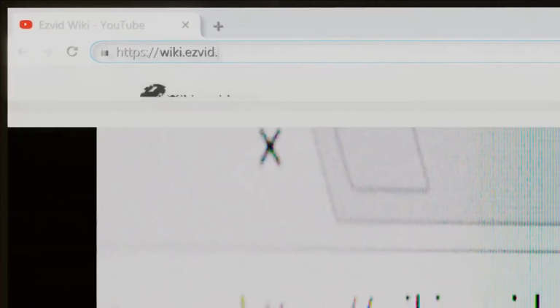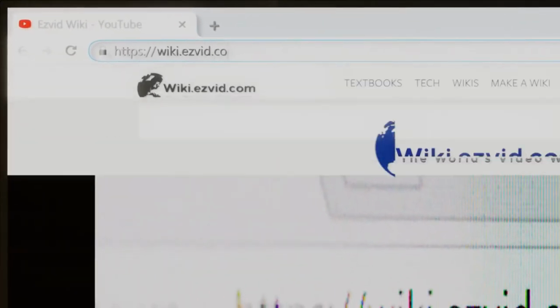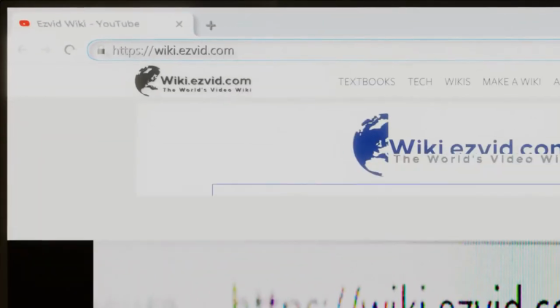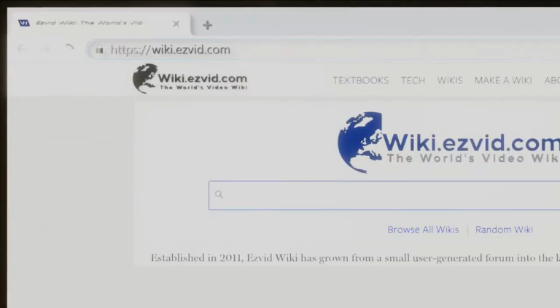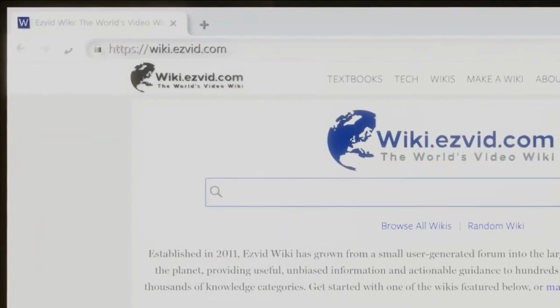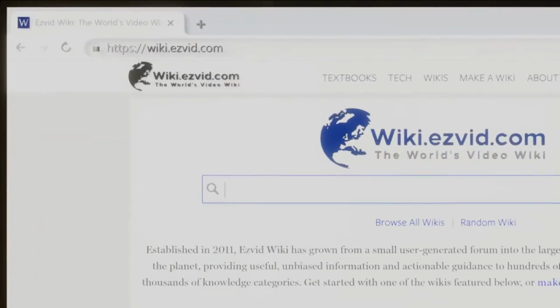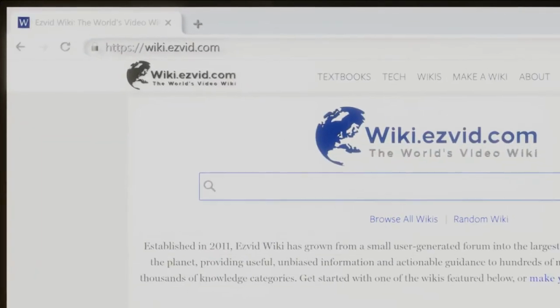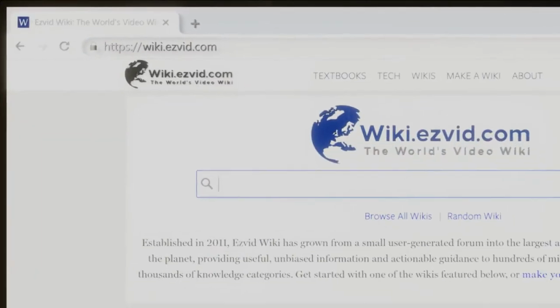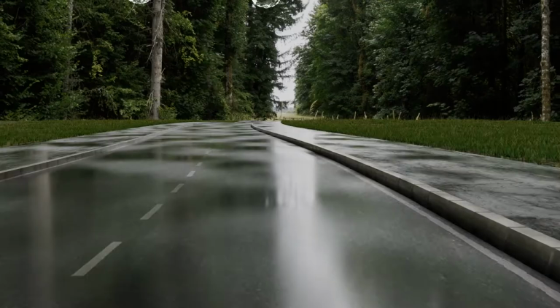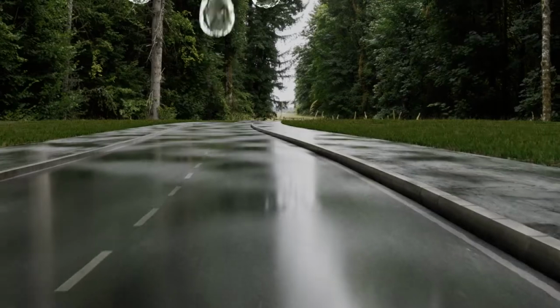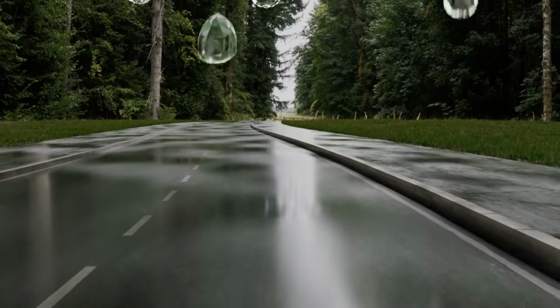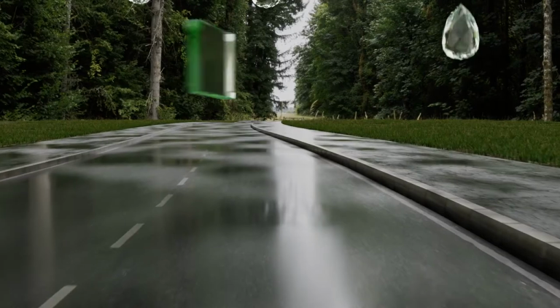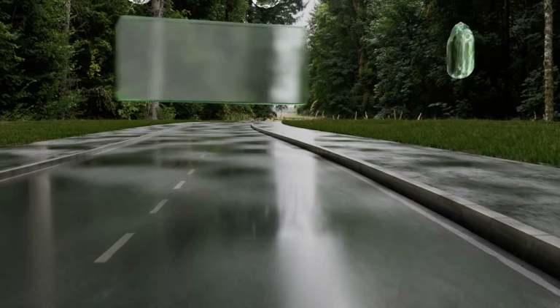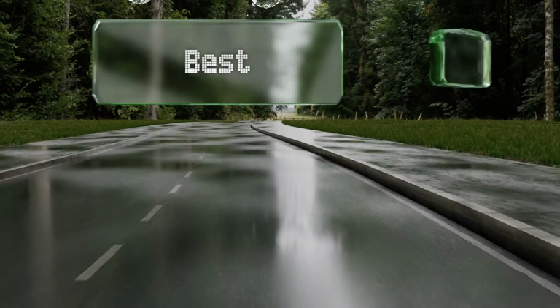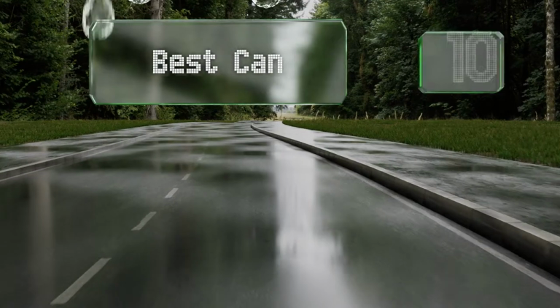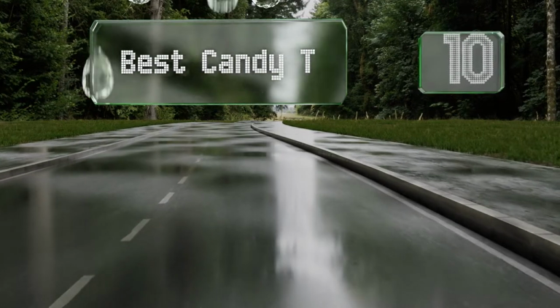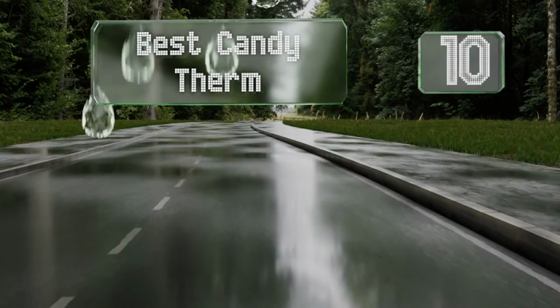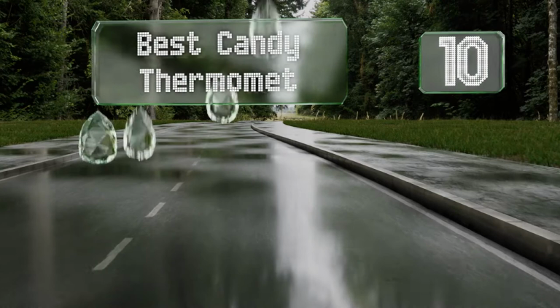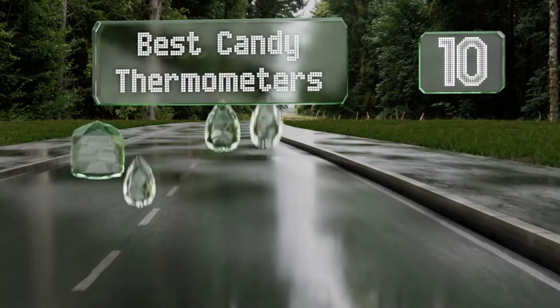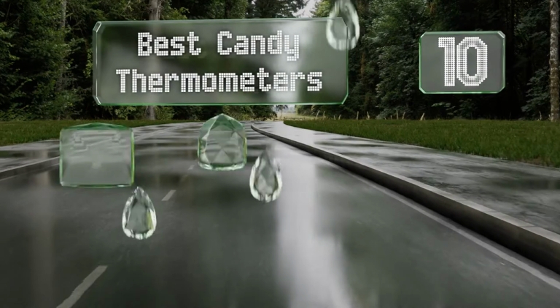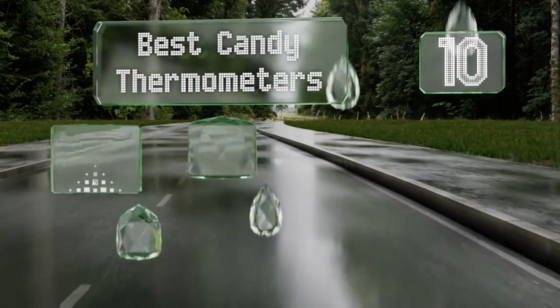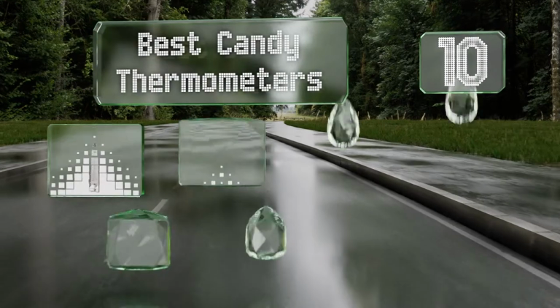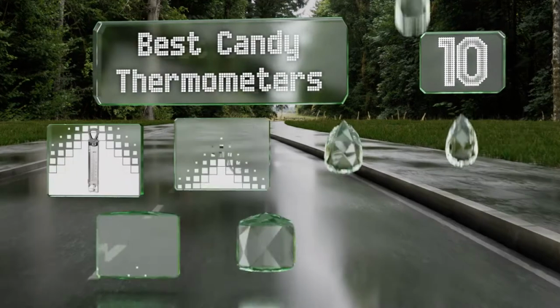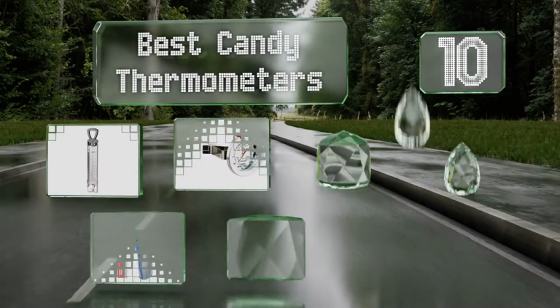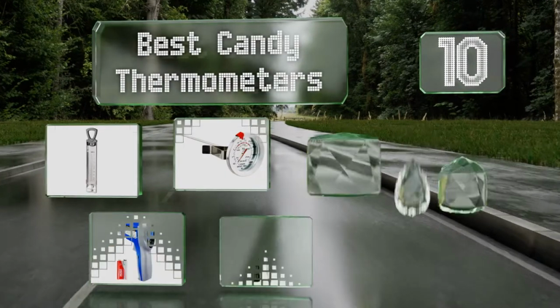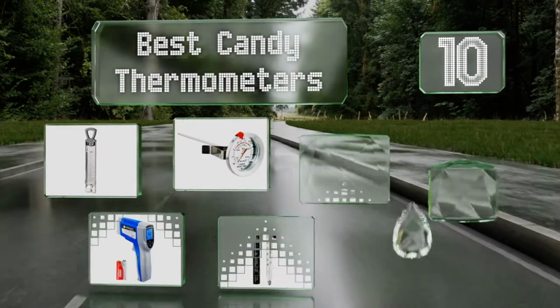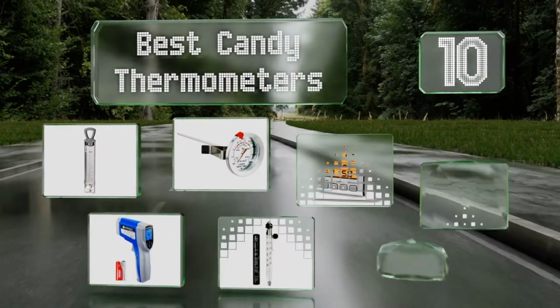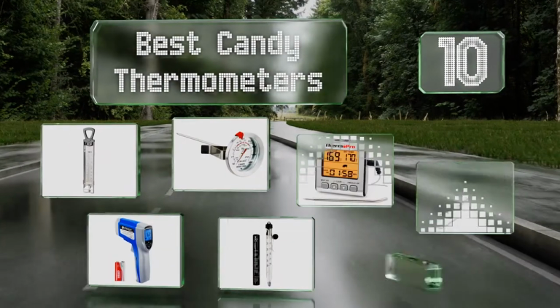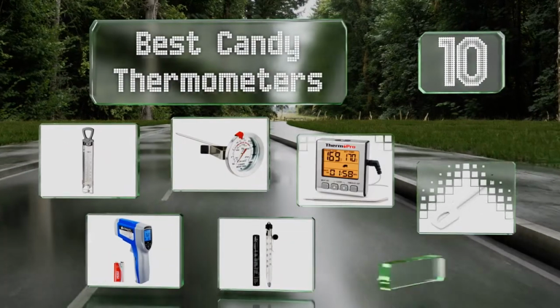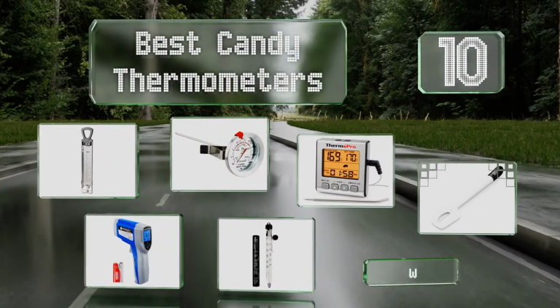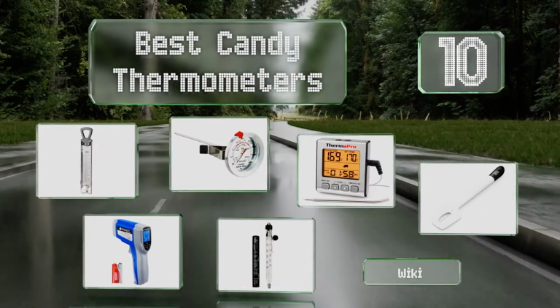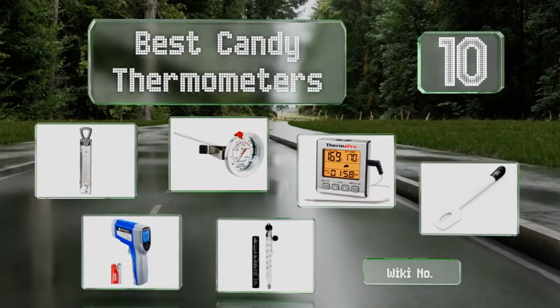EasyVid presents the 10 best candy thermometers. Let's get started with the list.